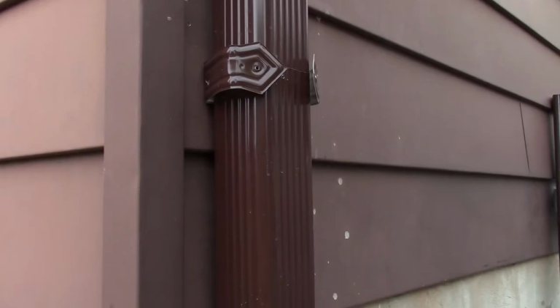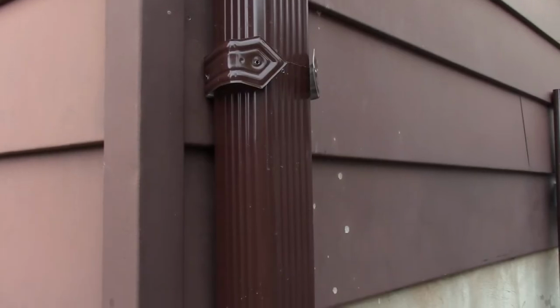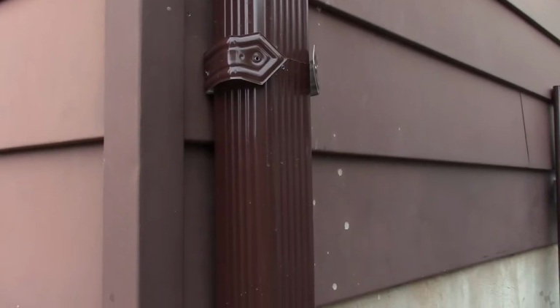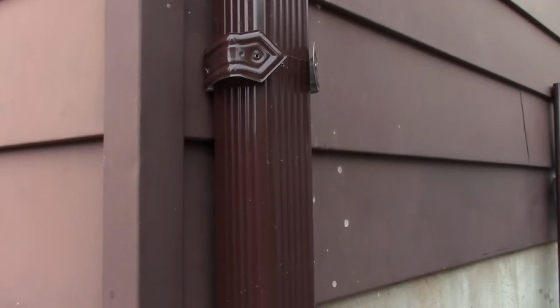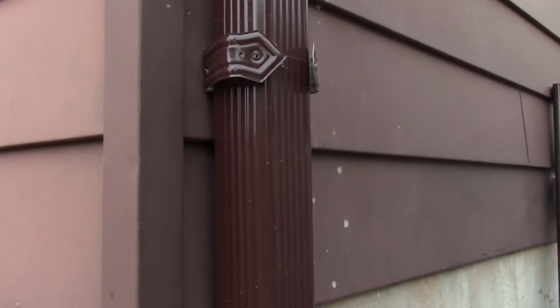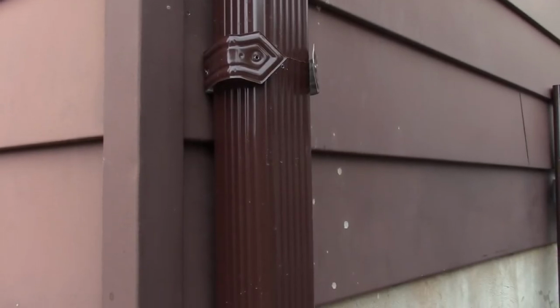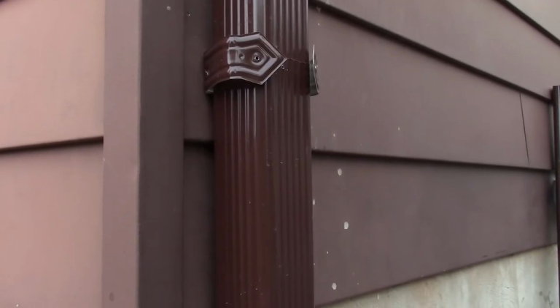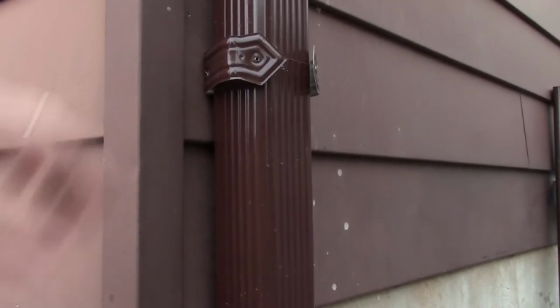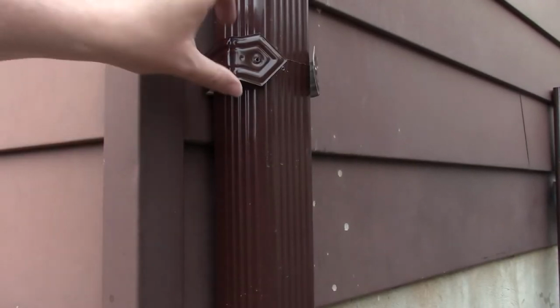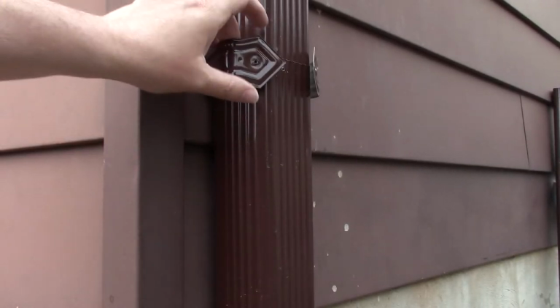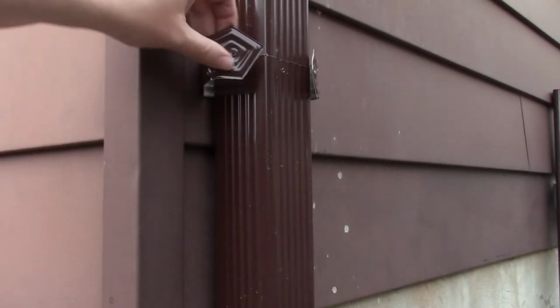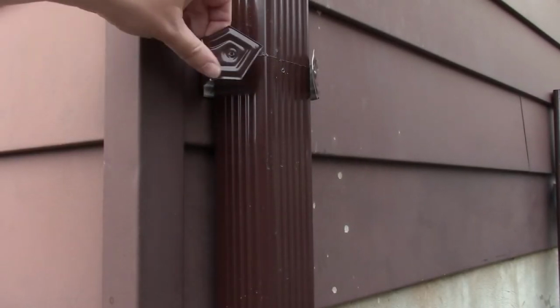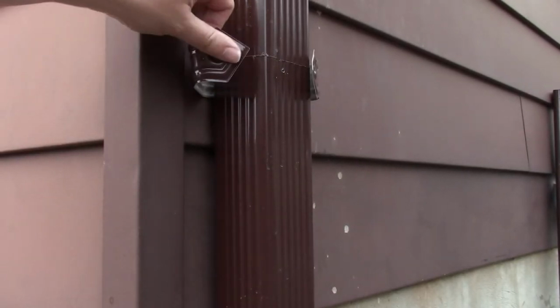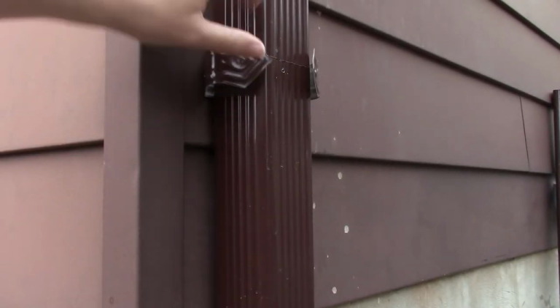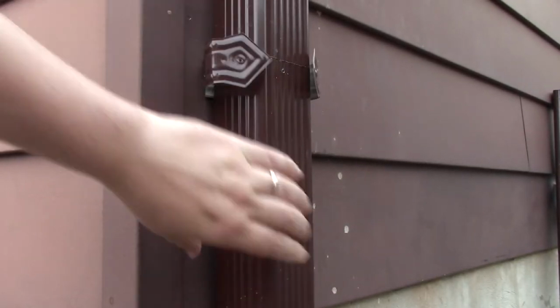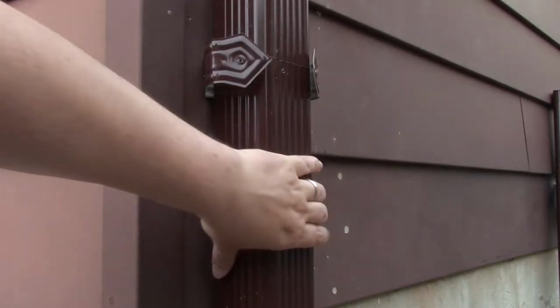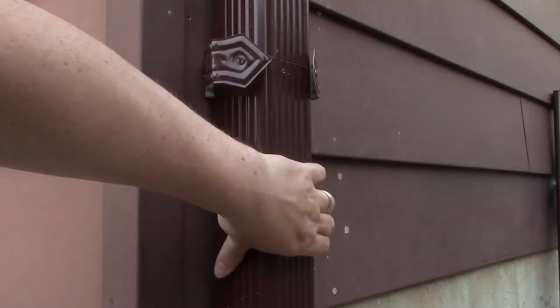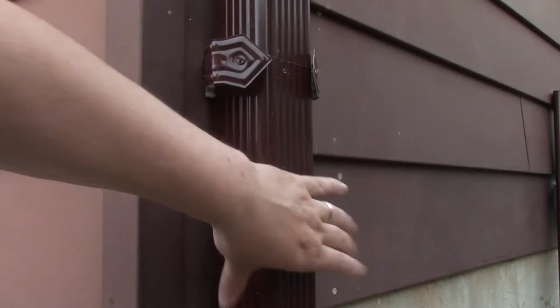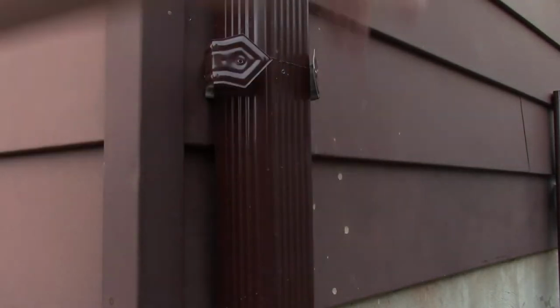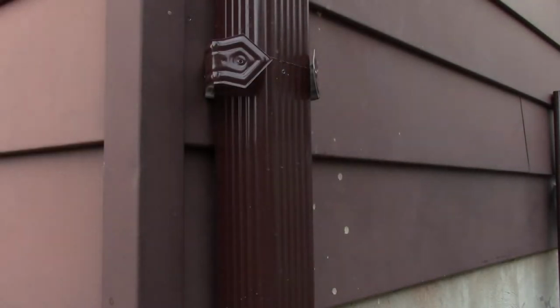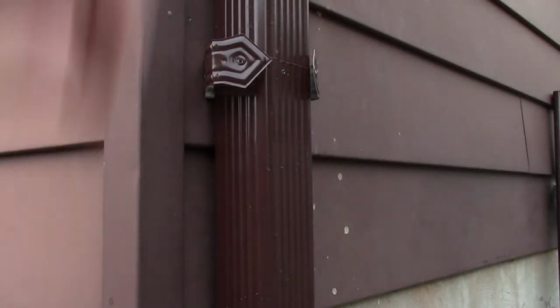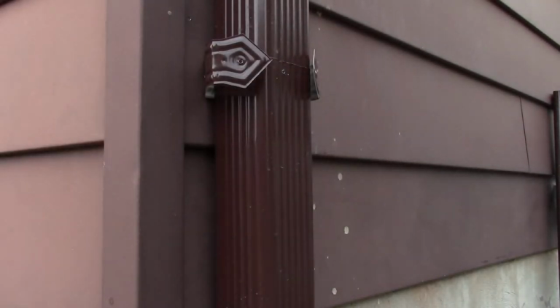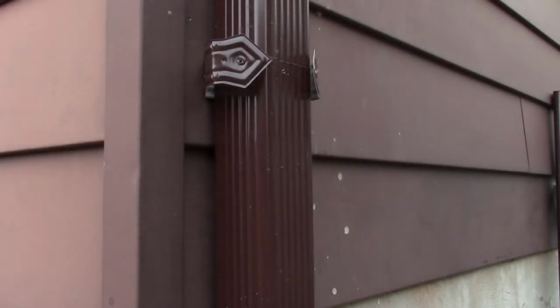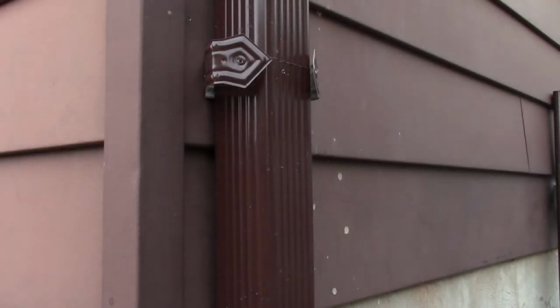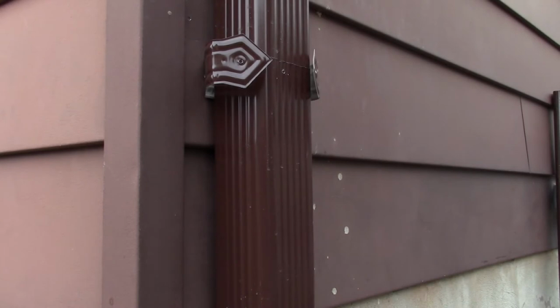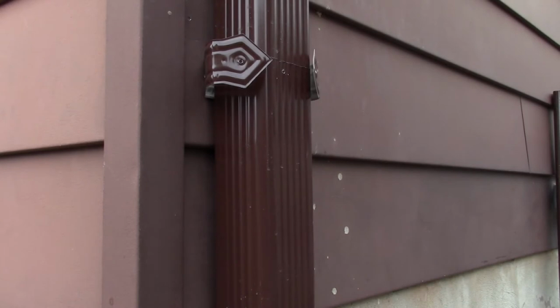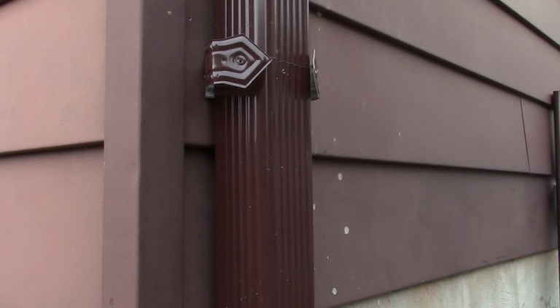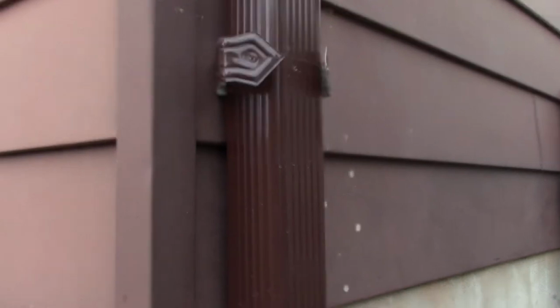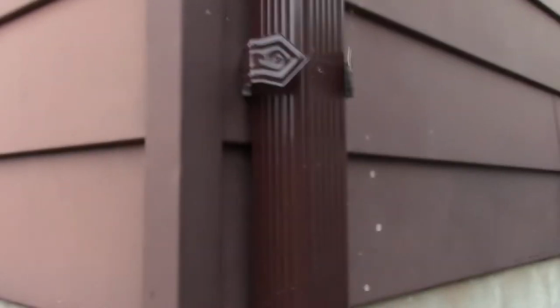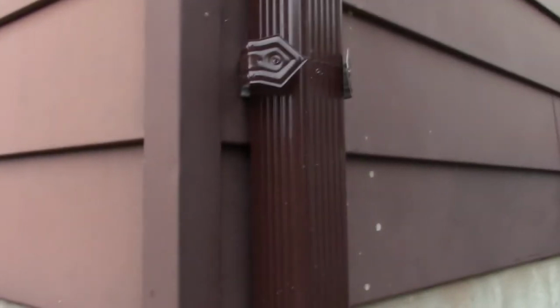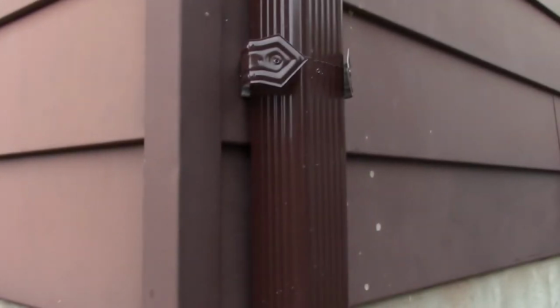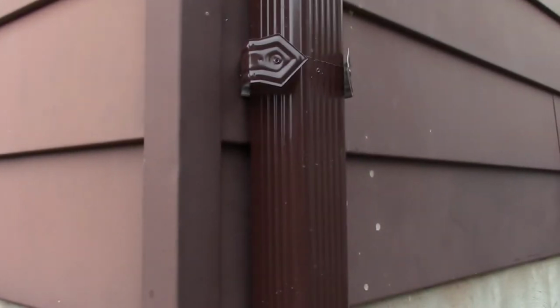Didn't realize I just have to take this part off — I don't have to climb up to the top. Good to know.